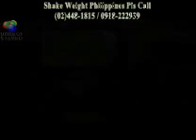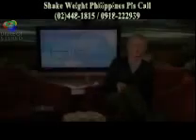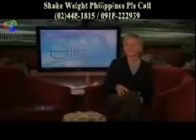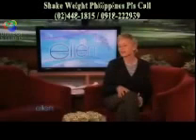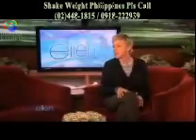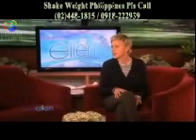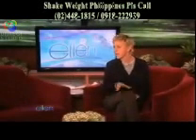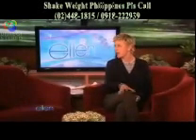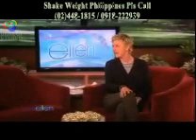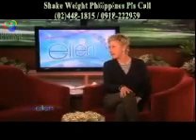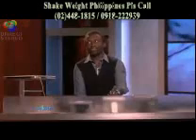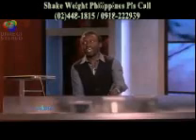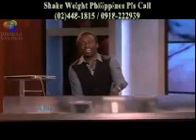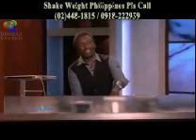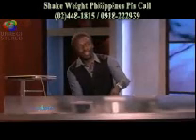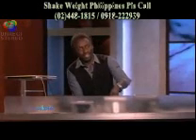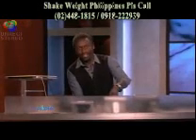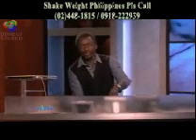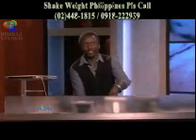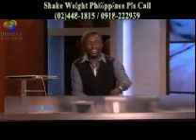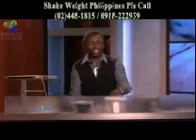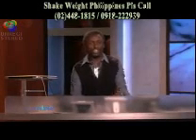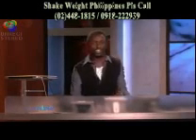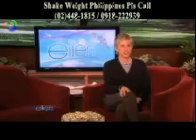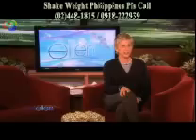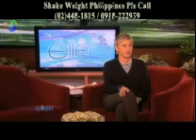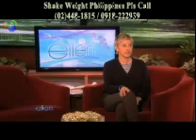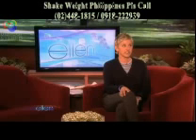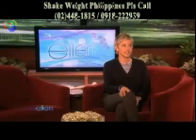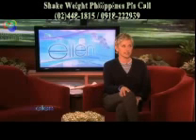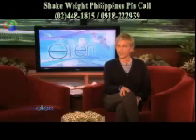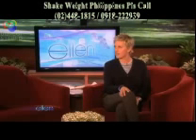Hey Tony, remember the Shake Weight? How could I forget it? That was funny. The Shake Weight — once you've seen it, it's hard to shake it.